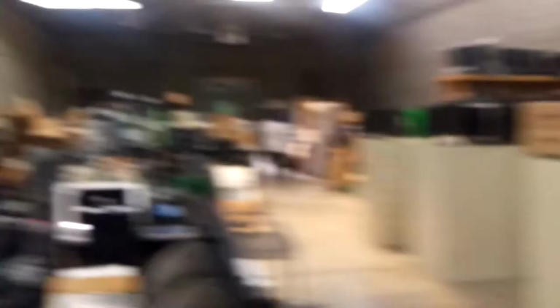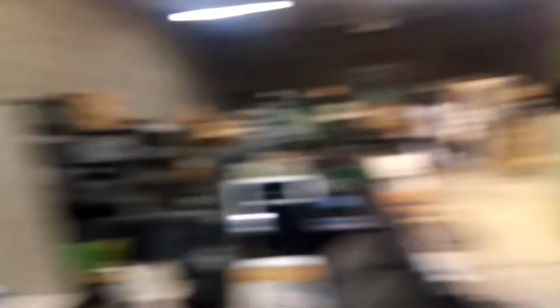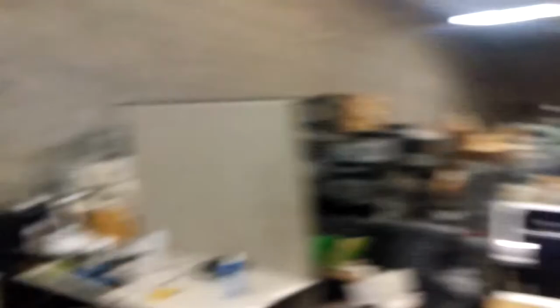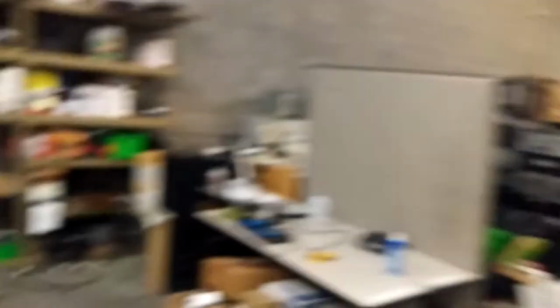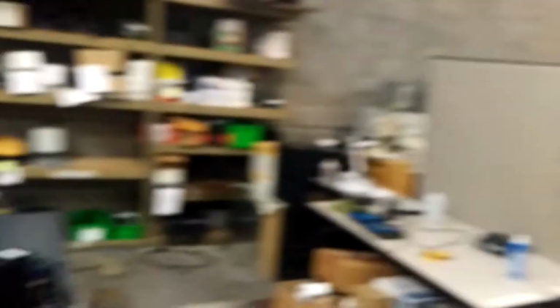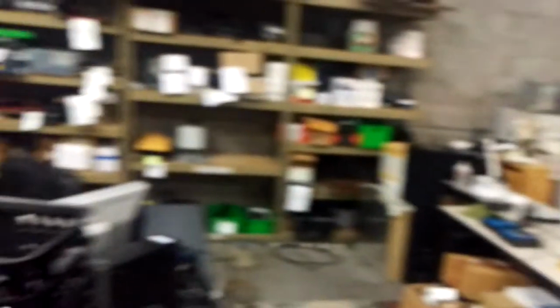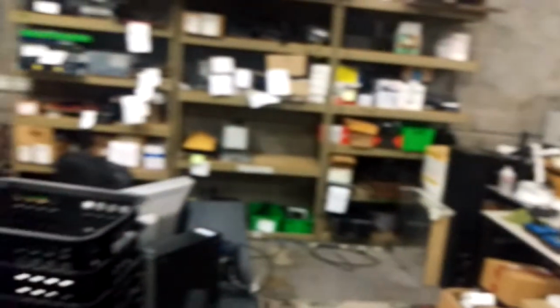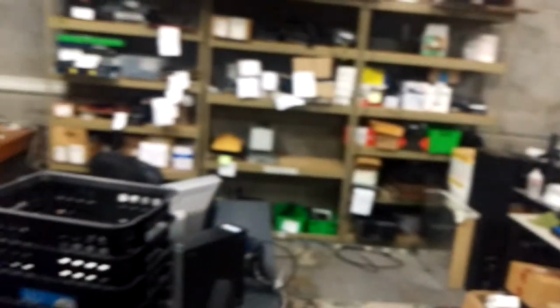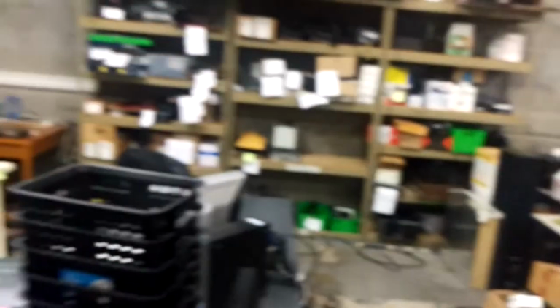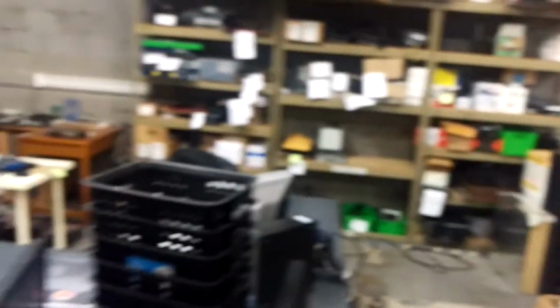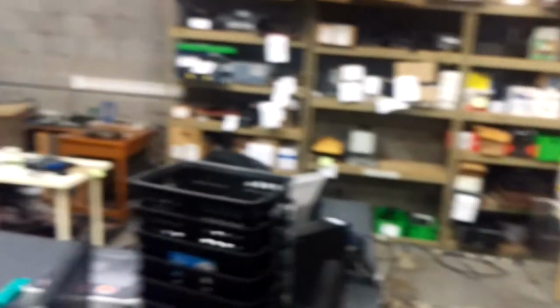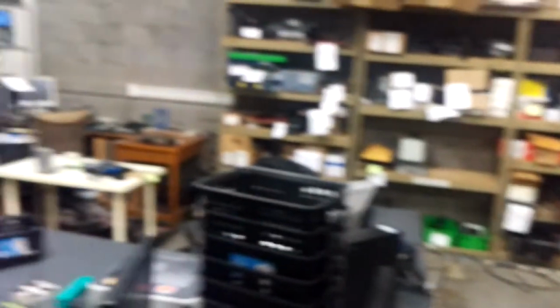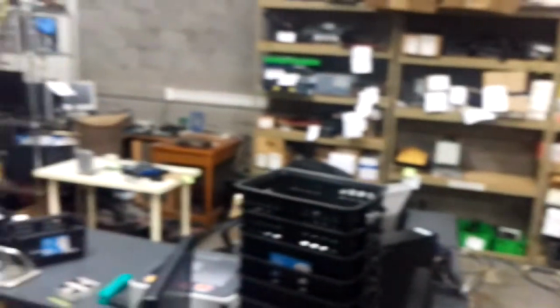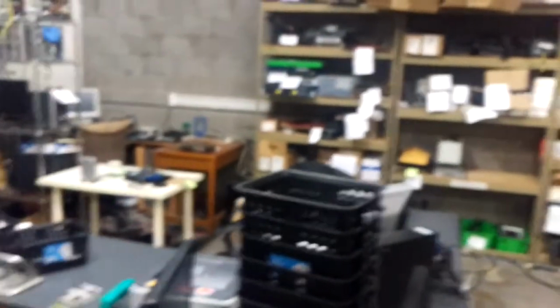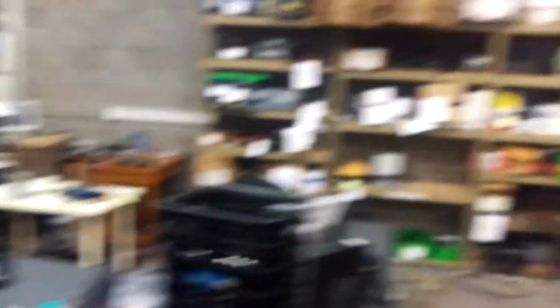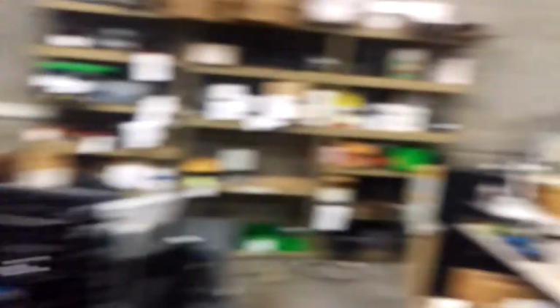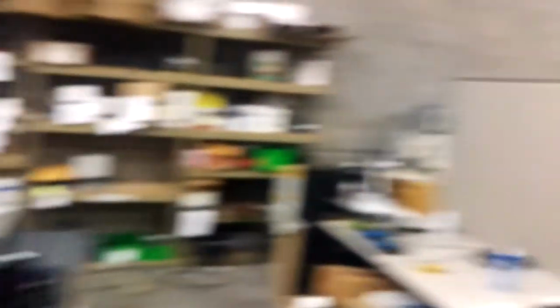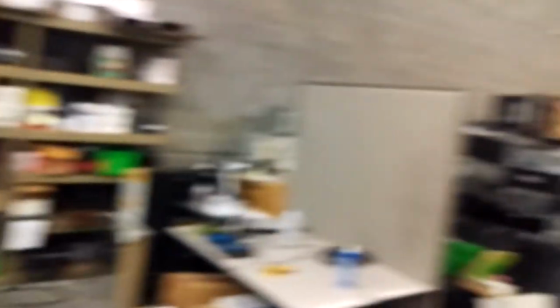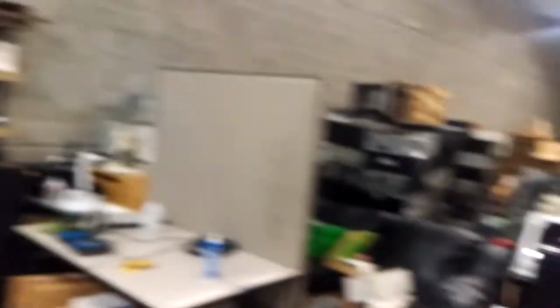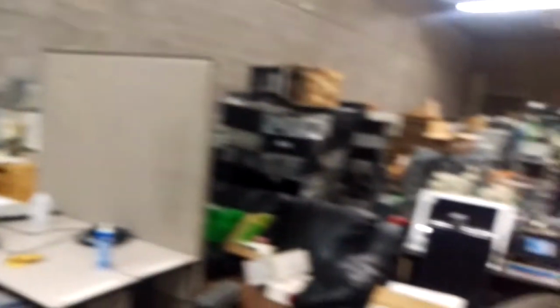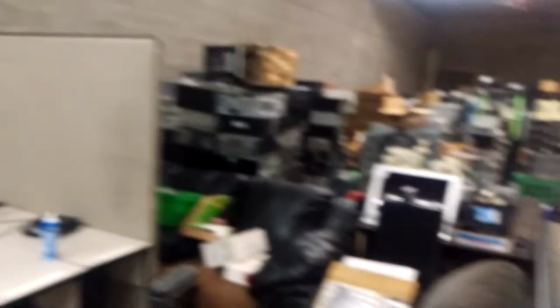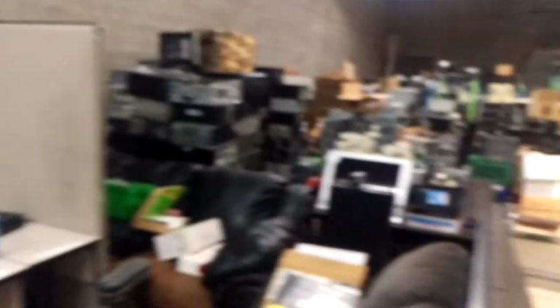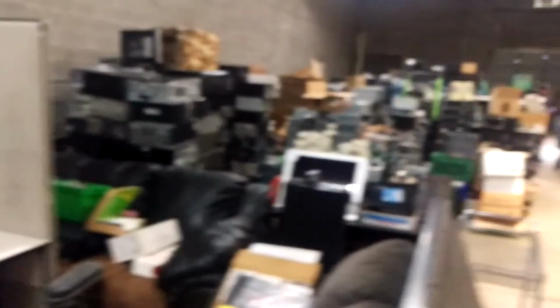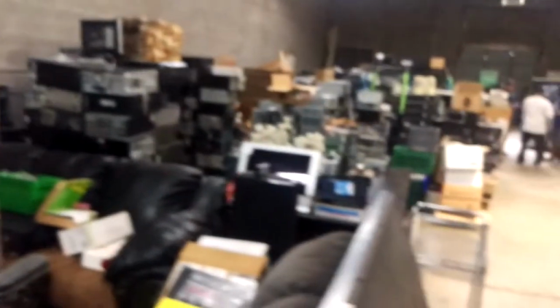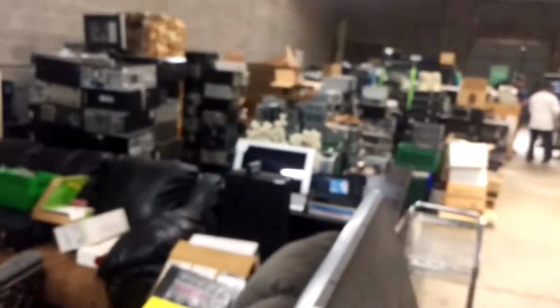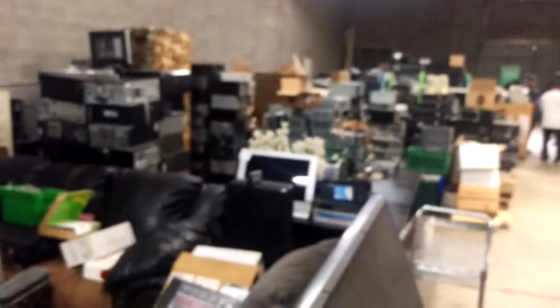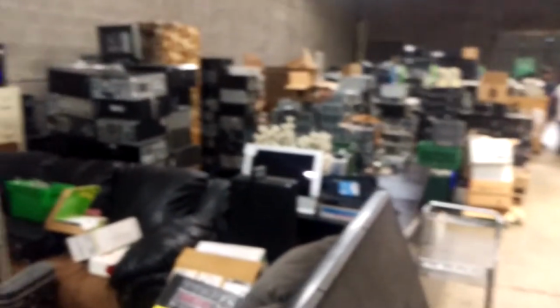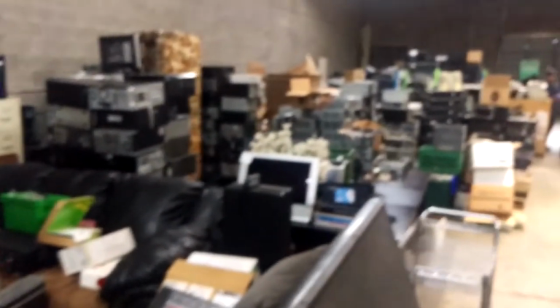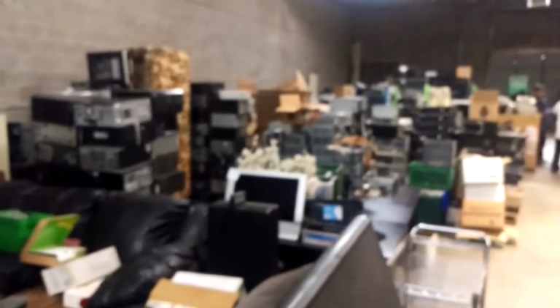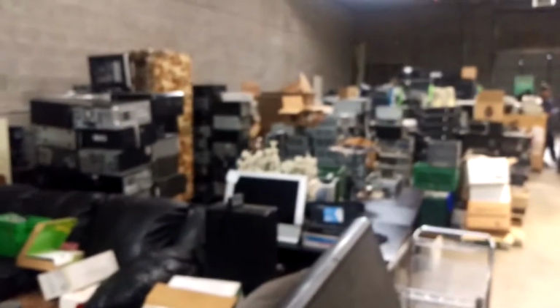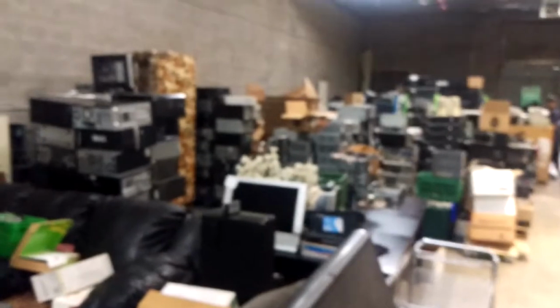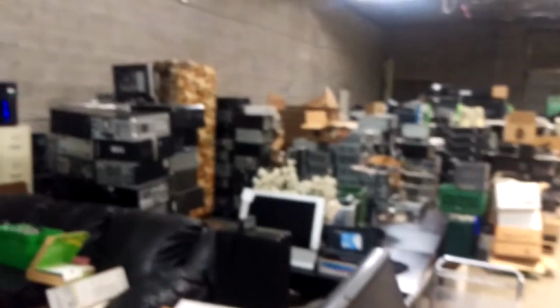This is our eBay section. Not really for sale here, but if you check our eBay channel you can see all that stuff.